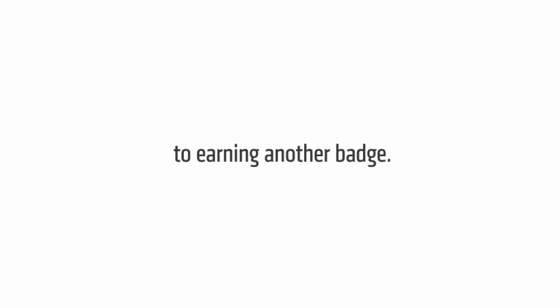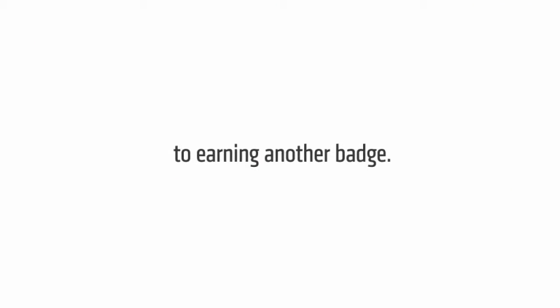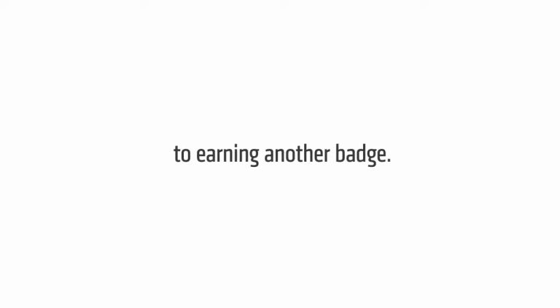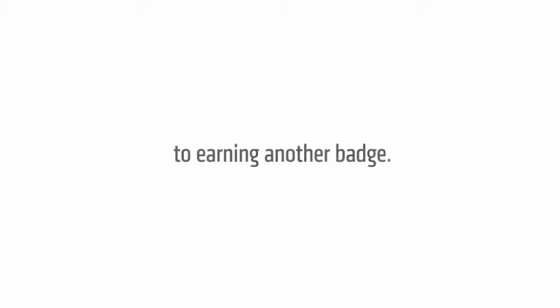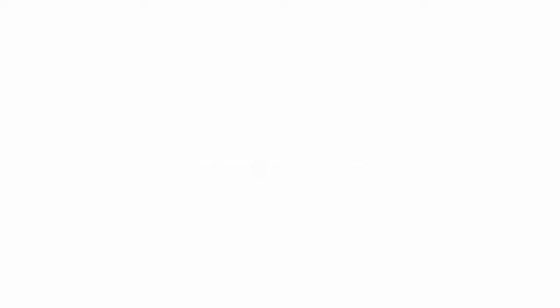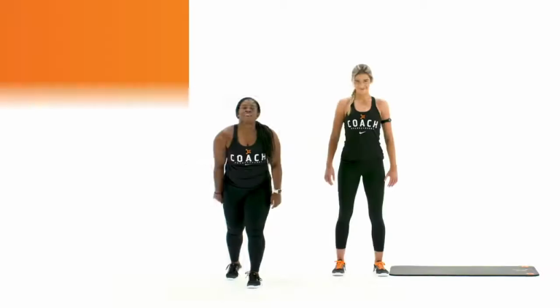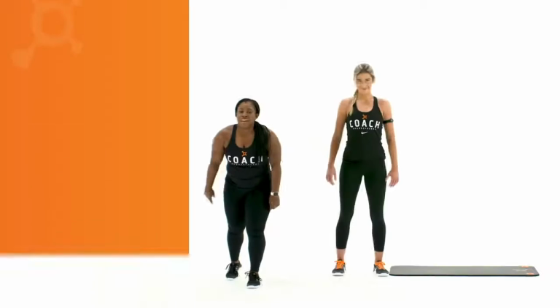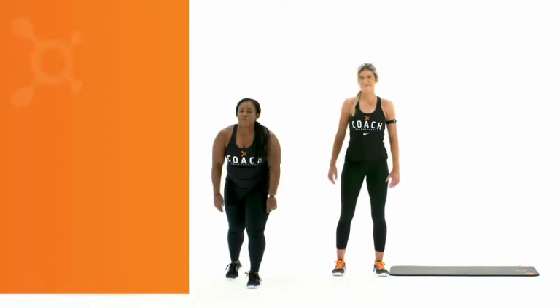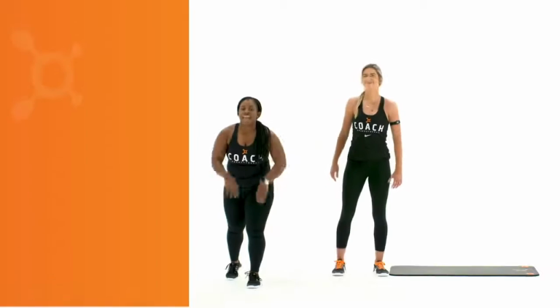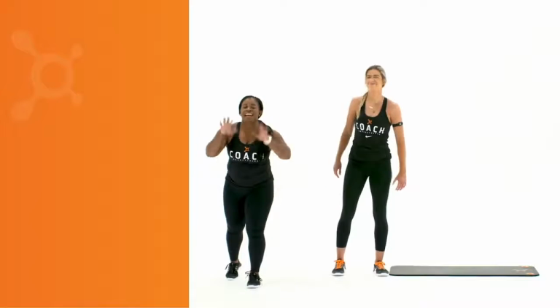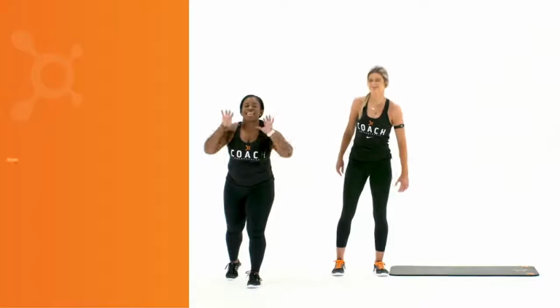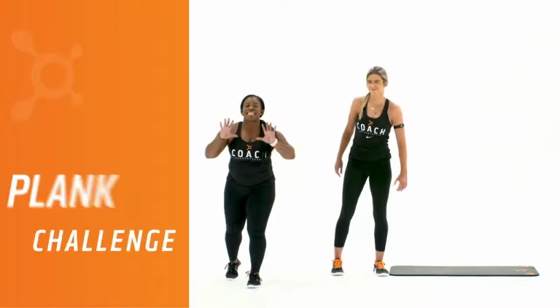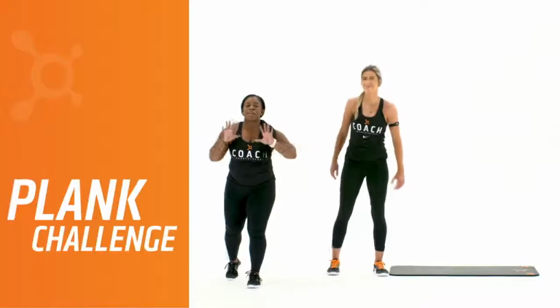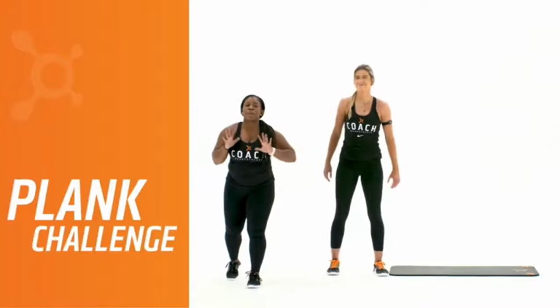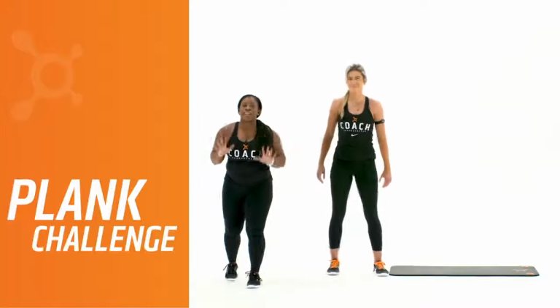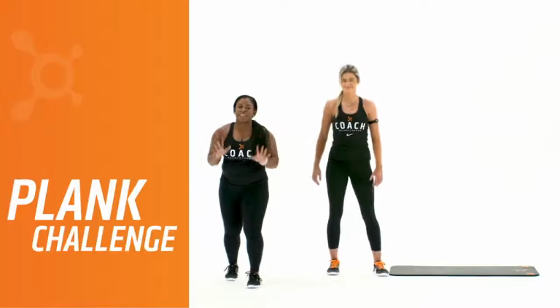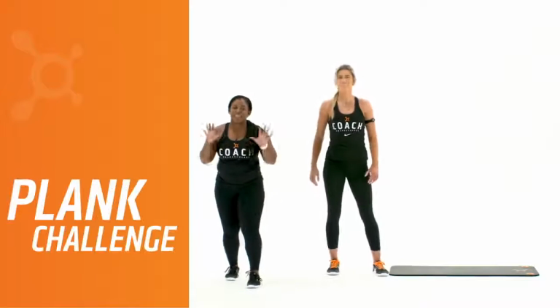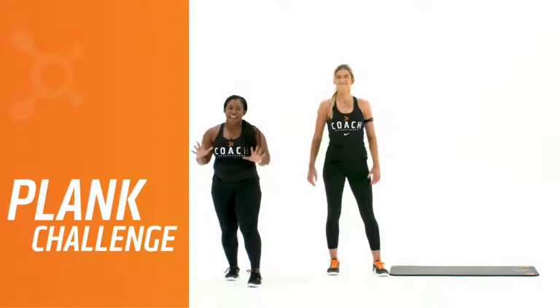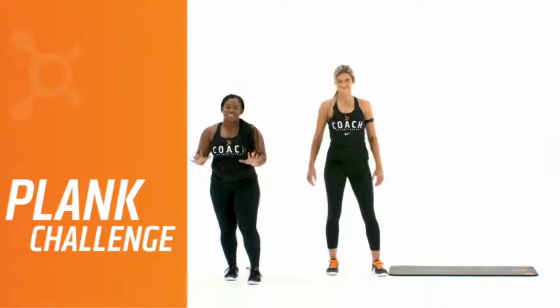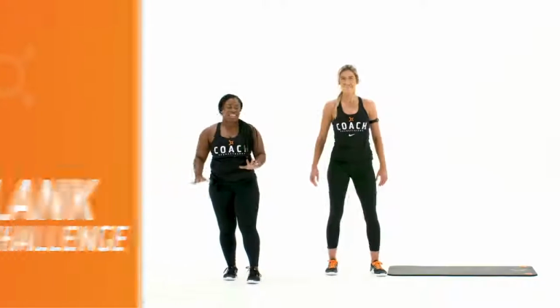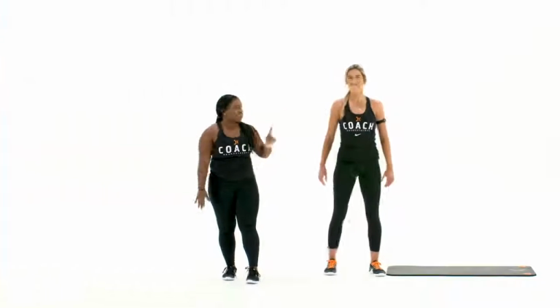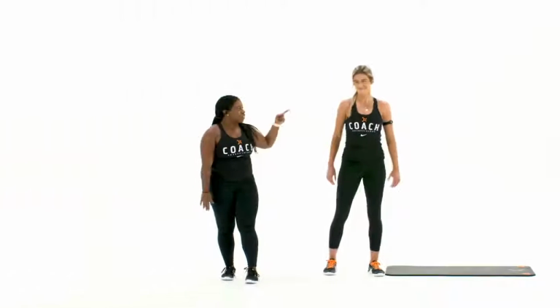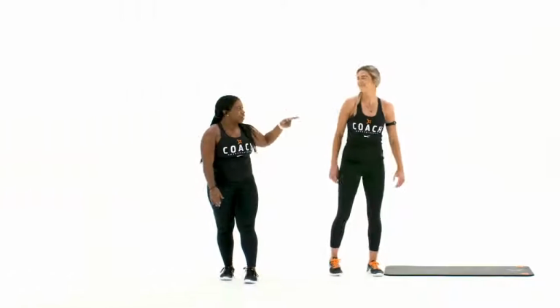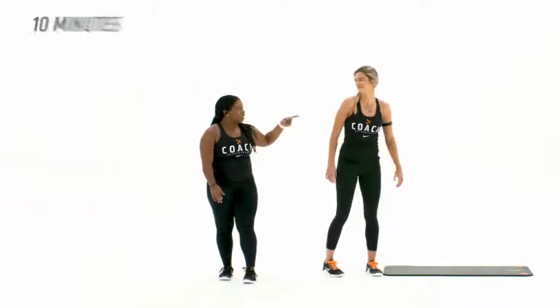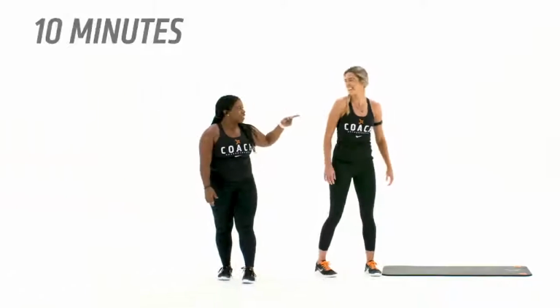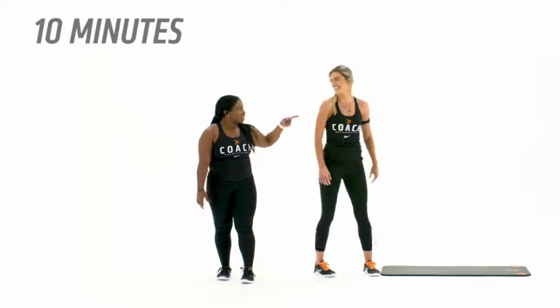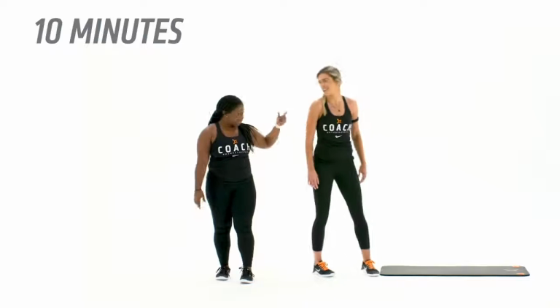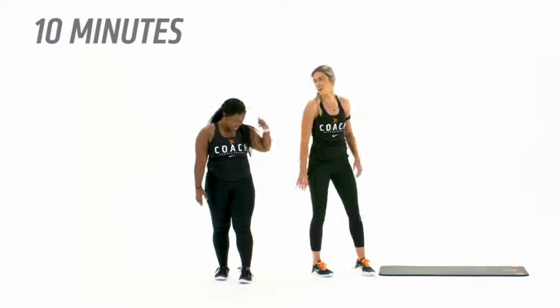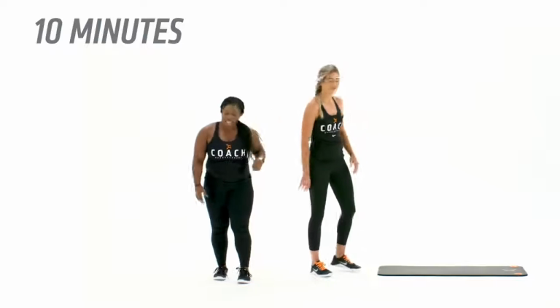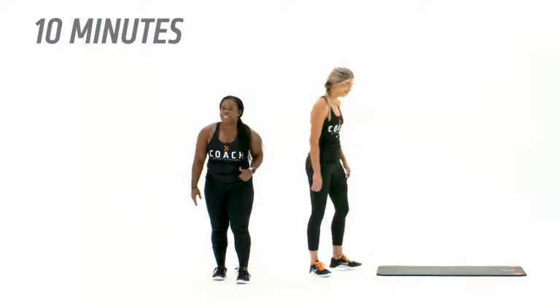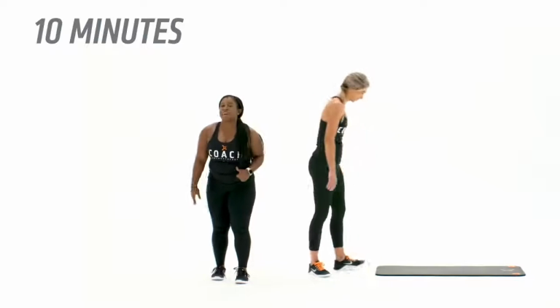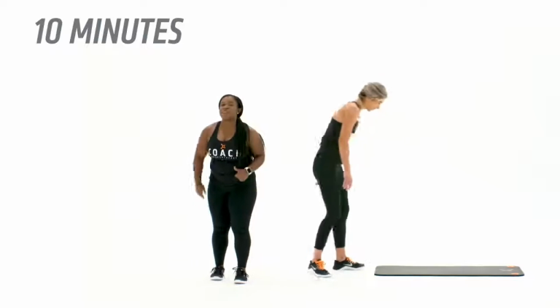All right, Orange Theory fam, we have a 10-minute plank challenge here. Coach Nikki, you ready? Let's go.